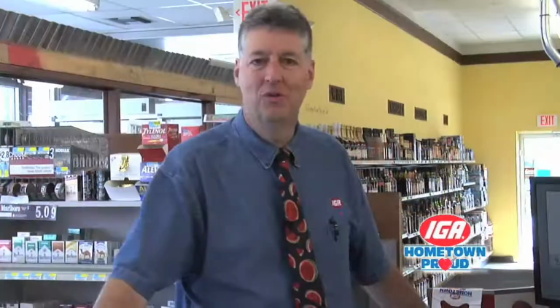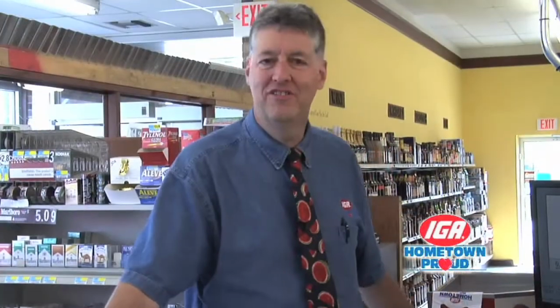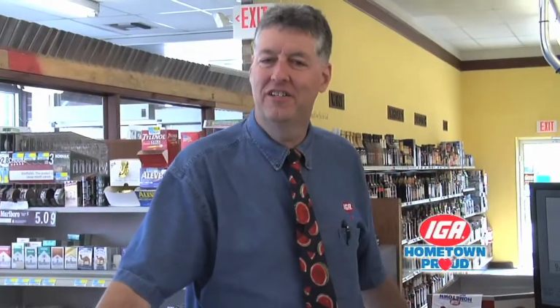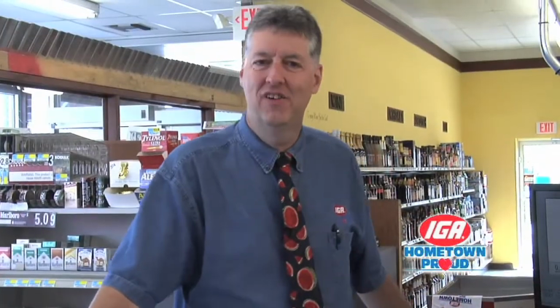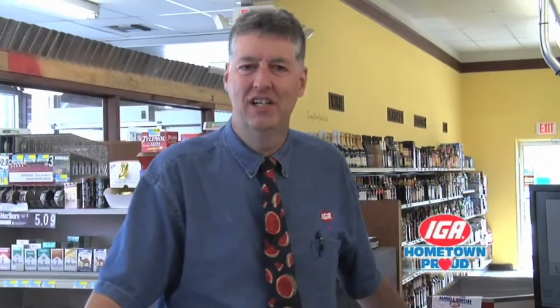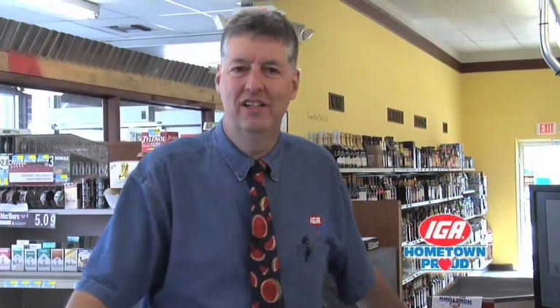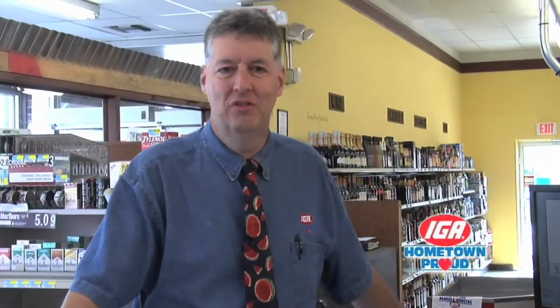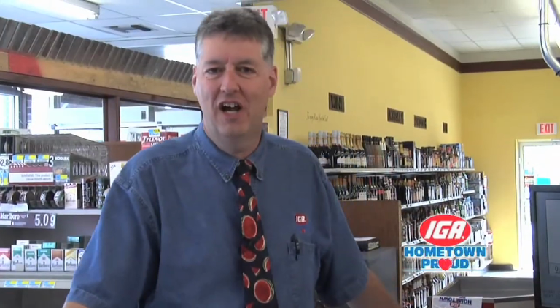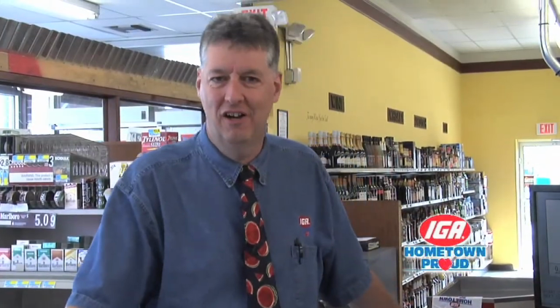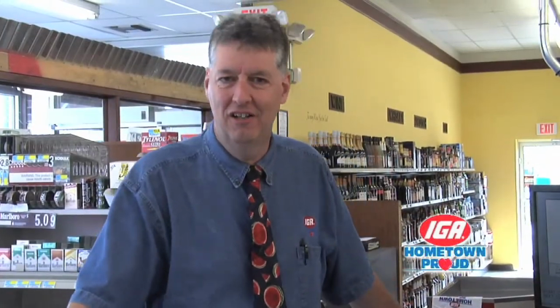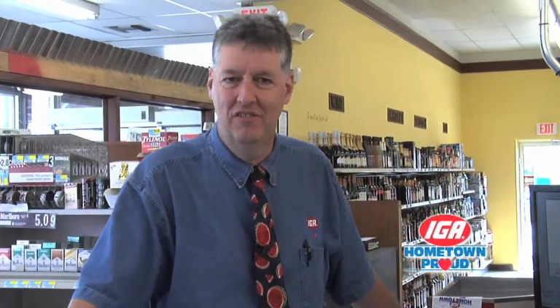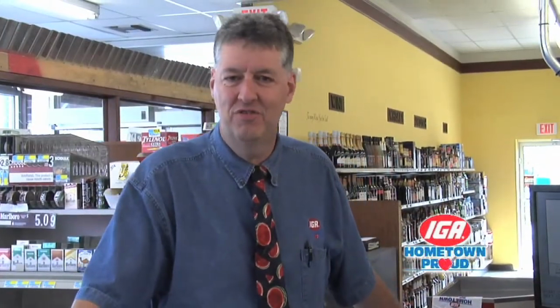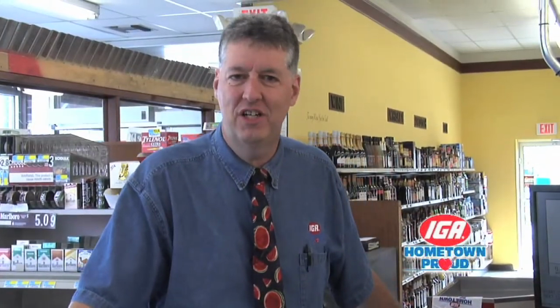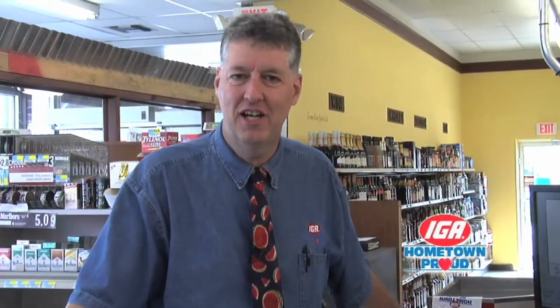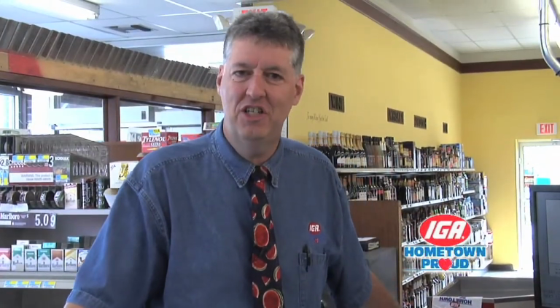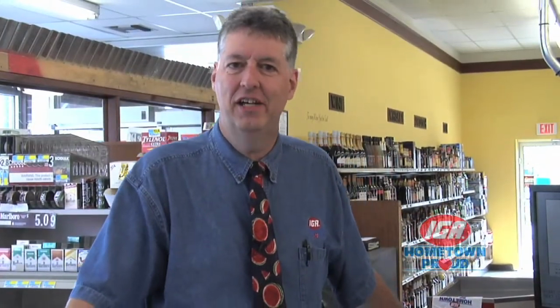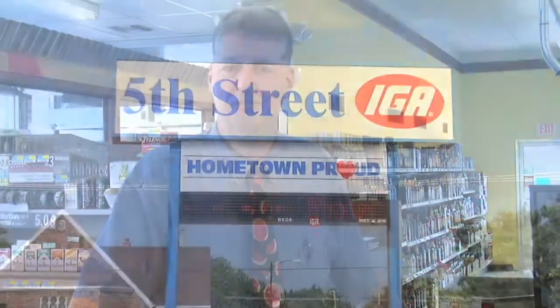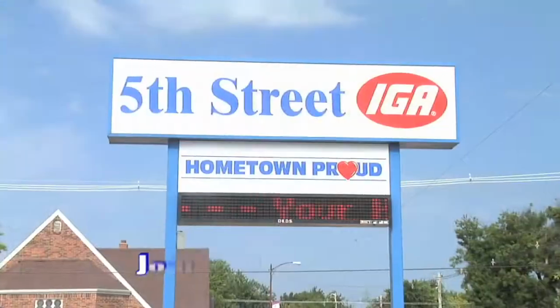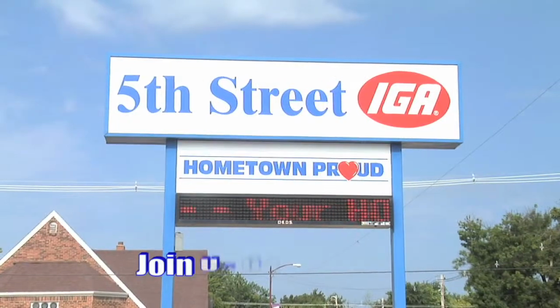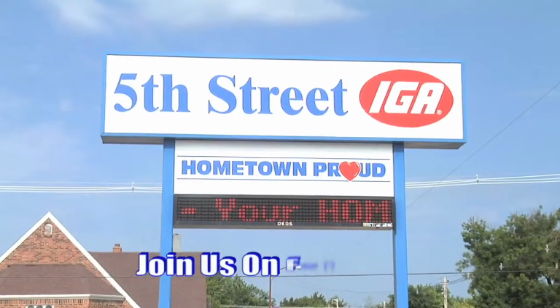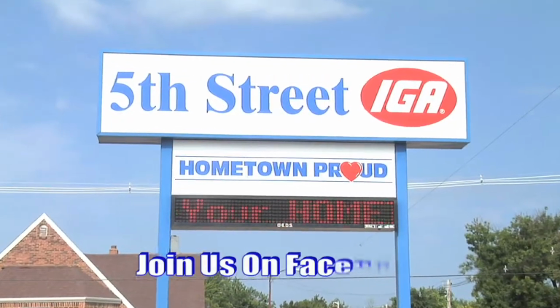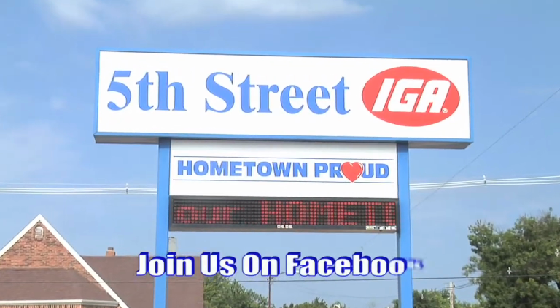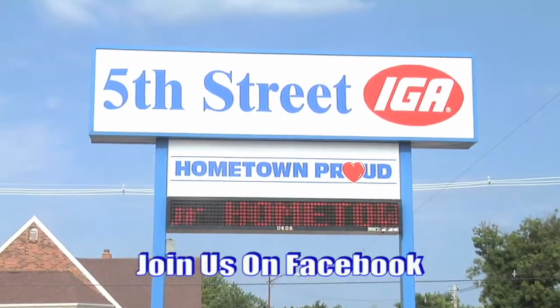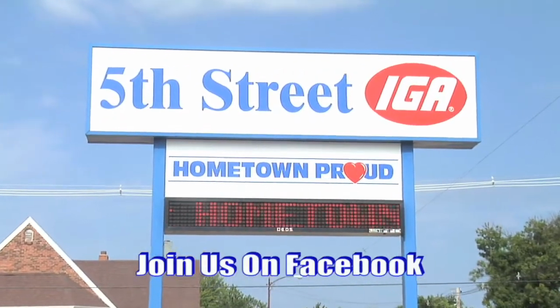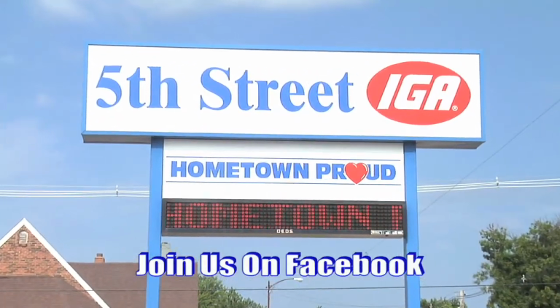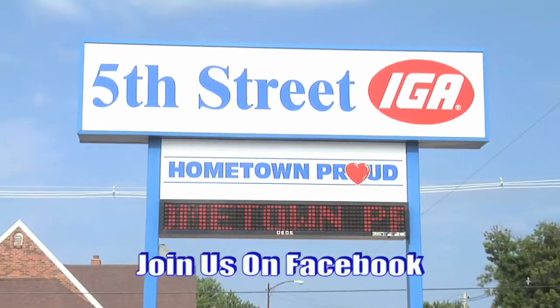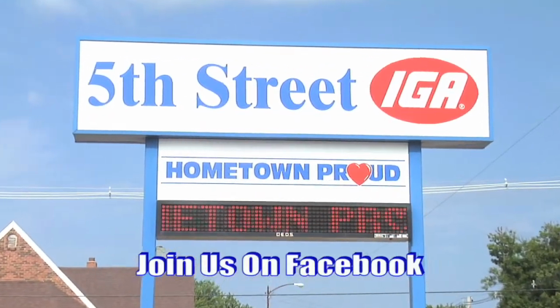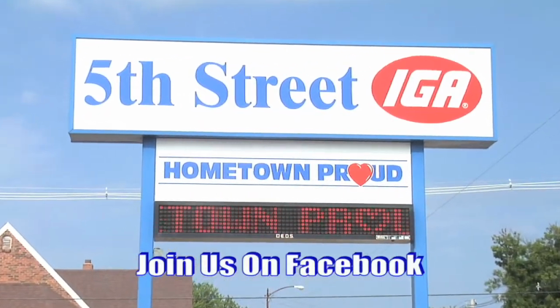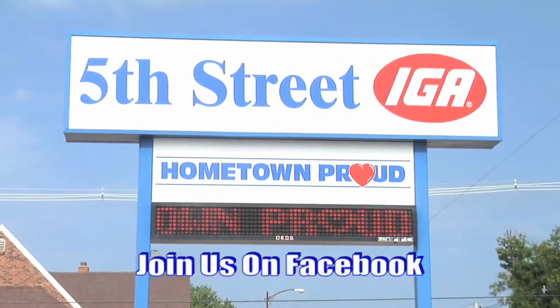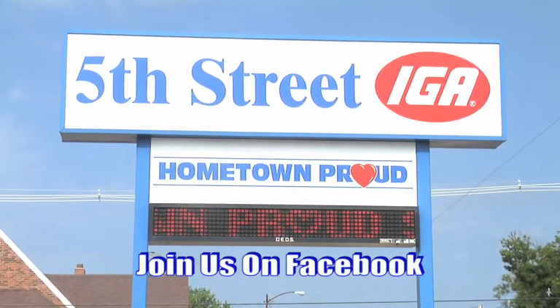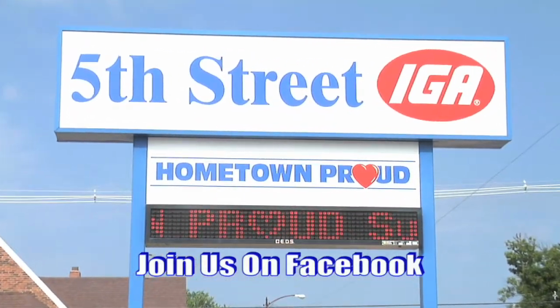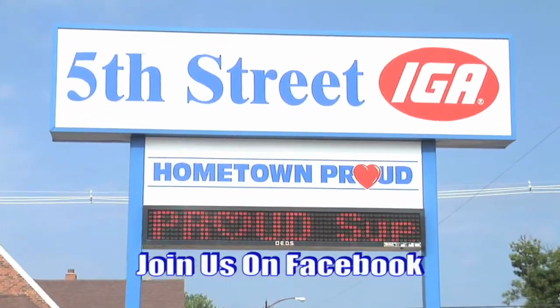What's not to find? We've got it all at 5th Street IGA. Come join us on Facebook too — 5th Street IGA, Minden.